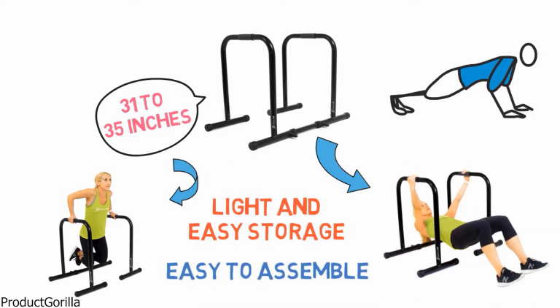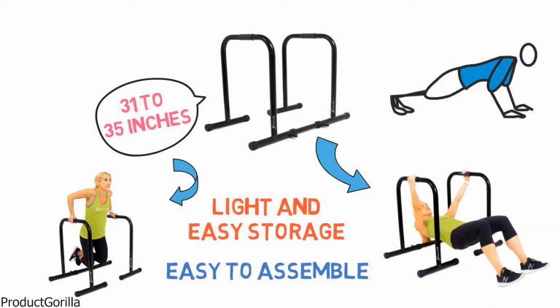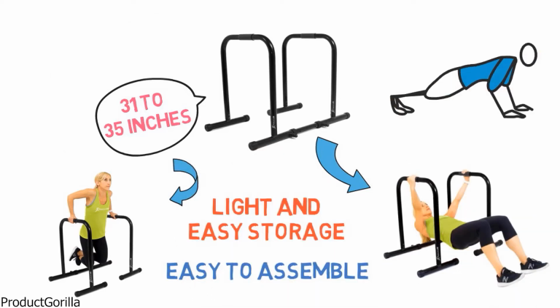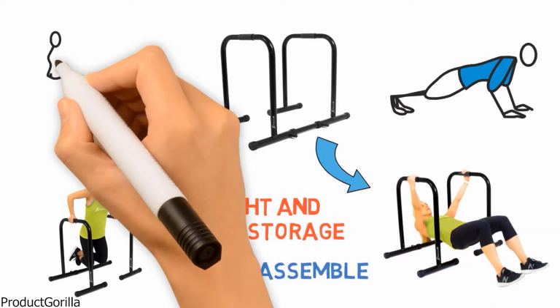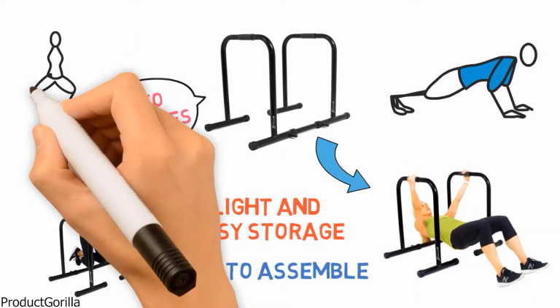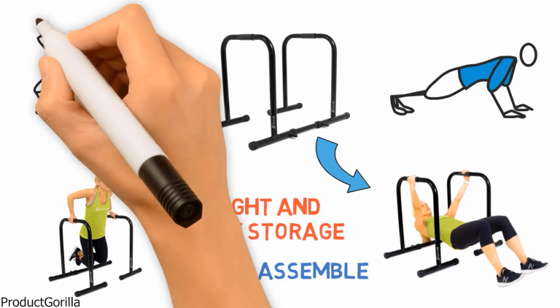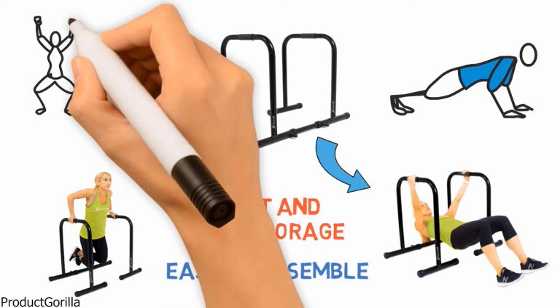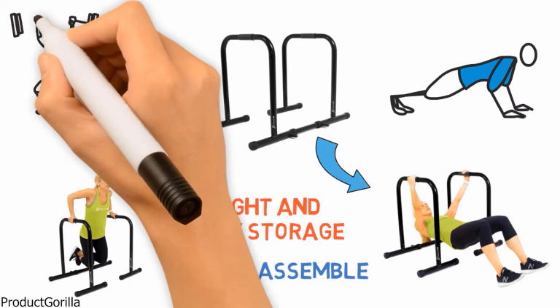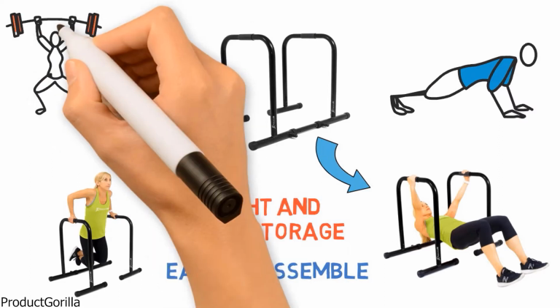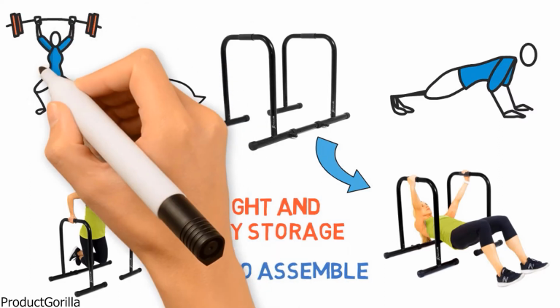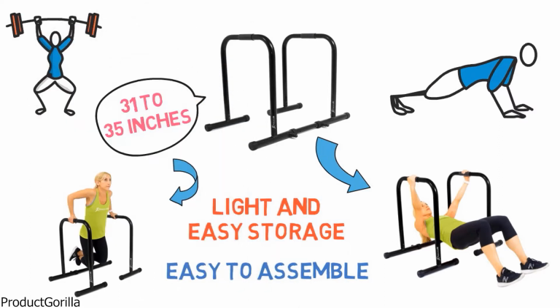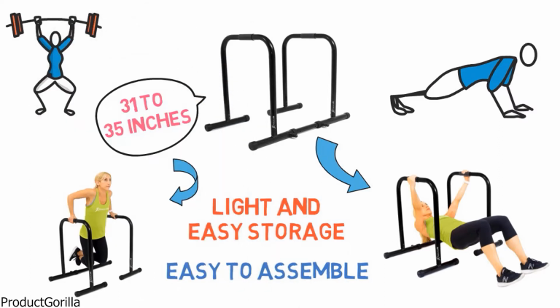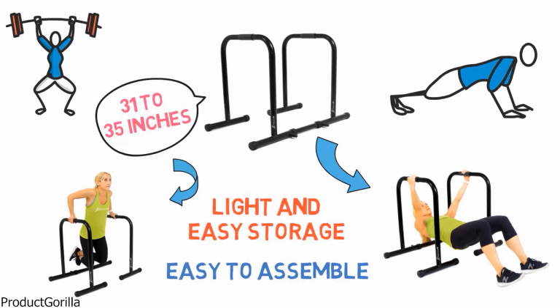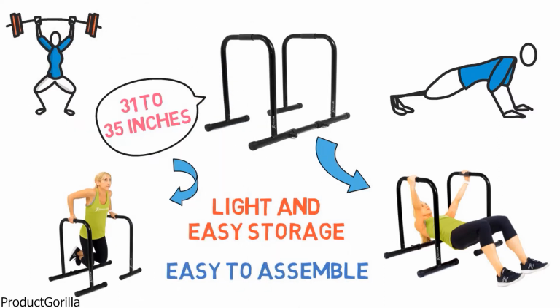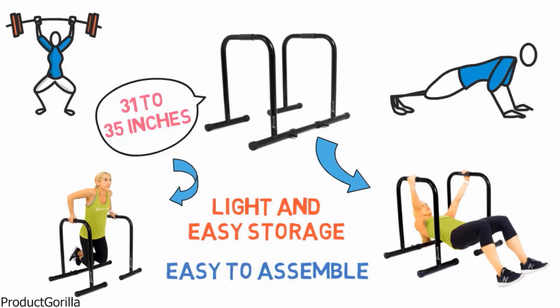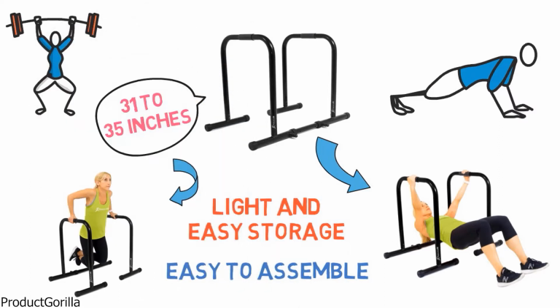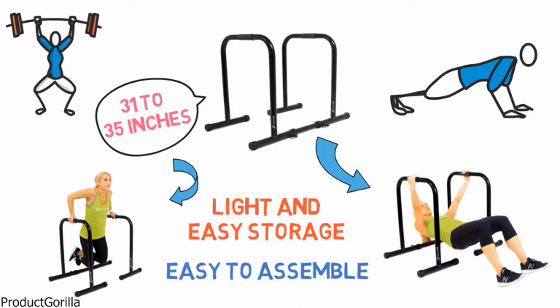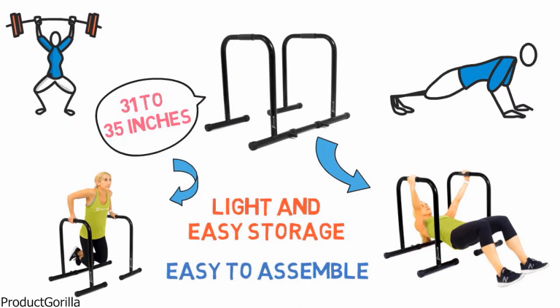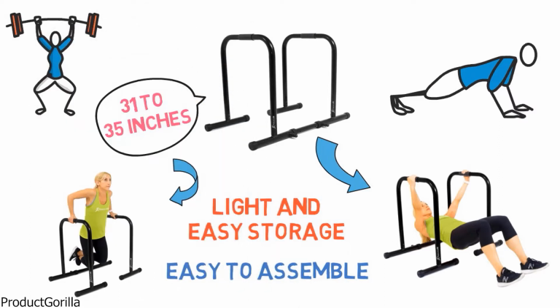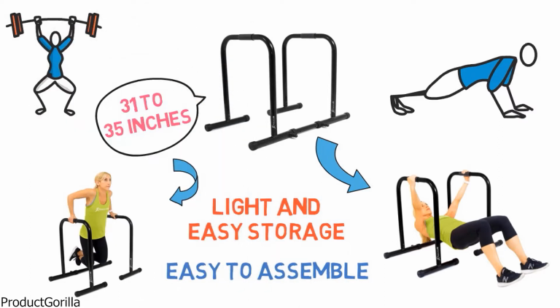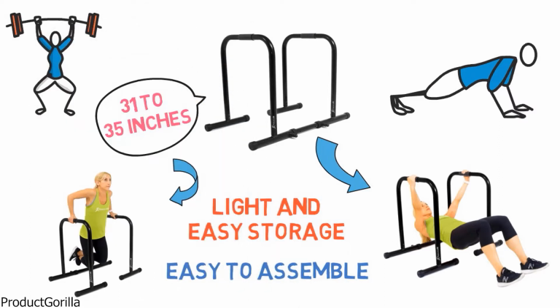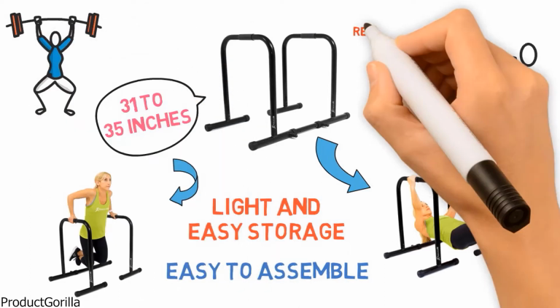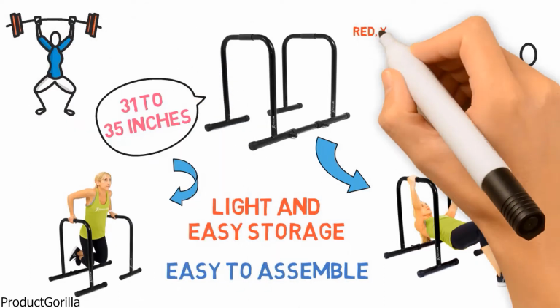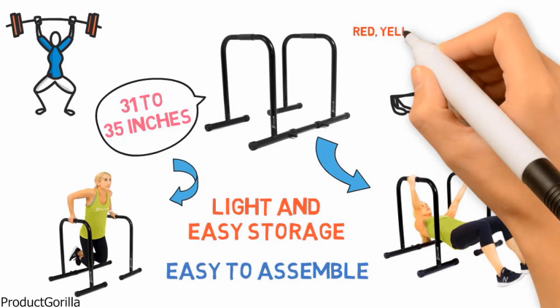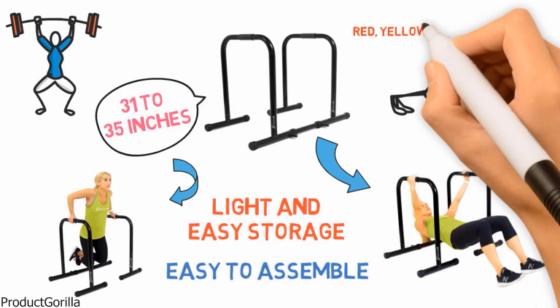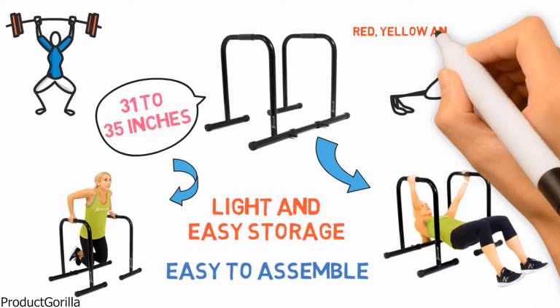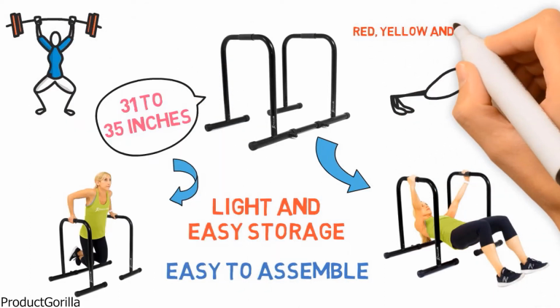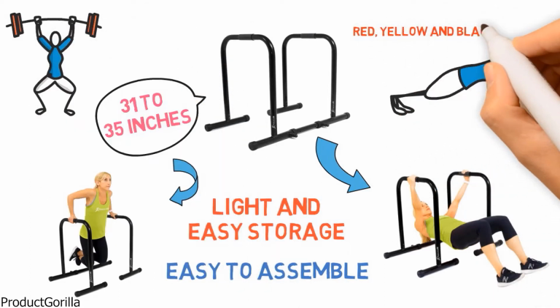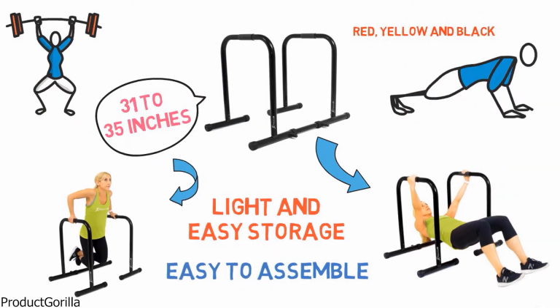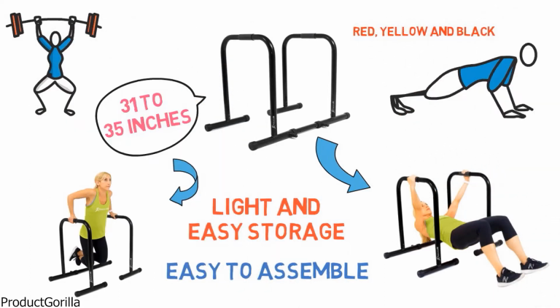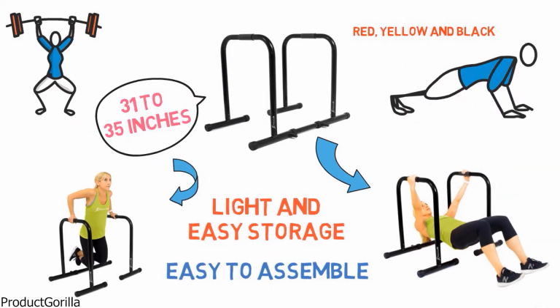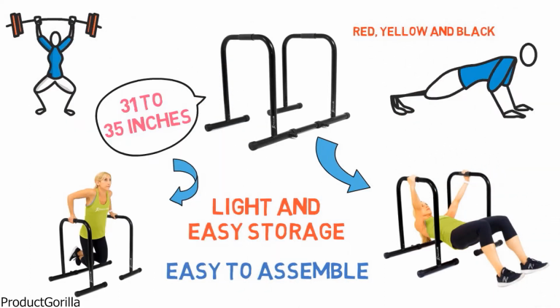This dip stand is suitable for anyone and is perfect for performing exercises like push-ups and classic dips. You can use it to train your entire upper body and build core strength. It is available in red, yellow, and black.